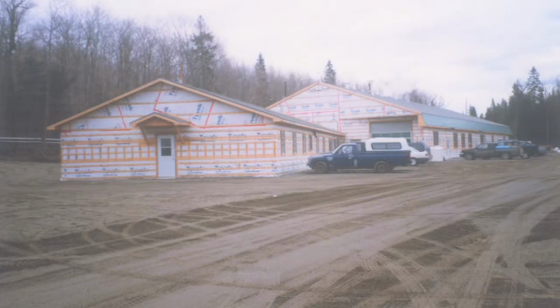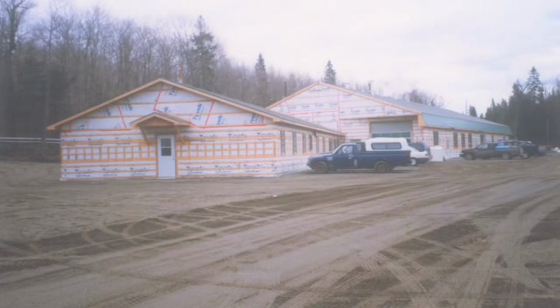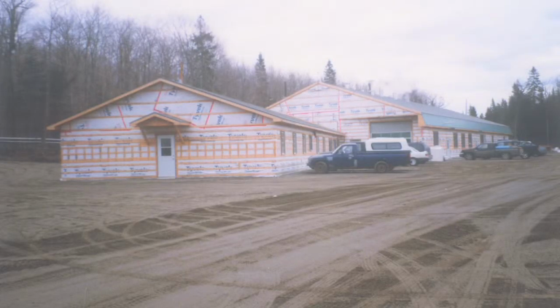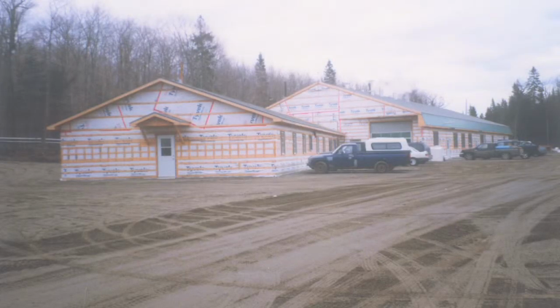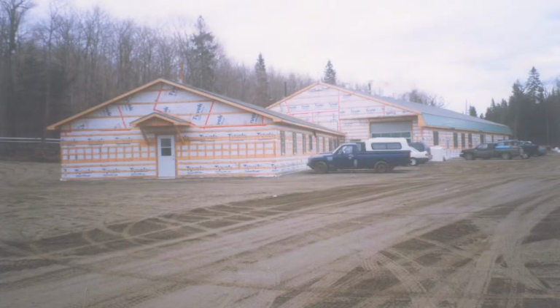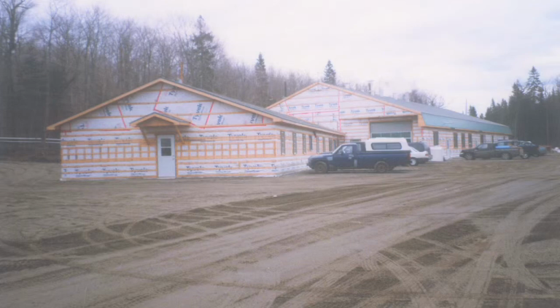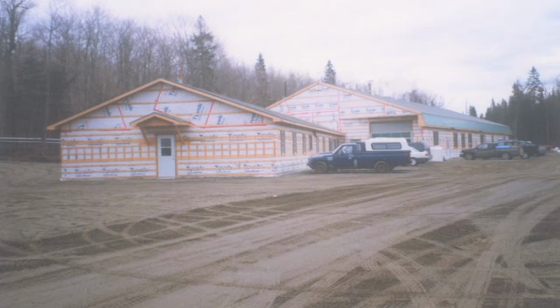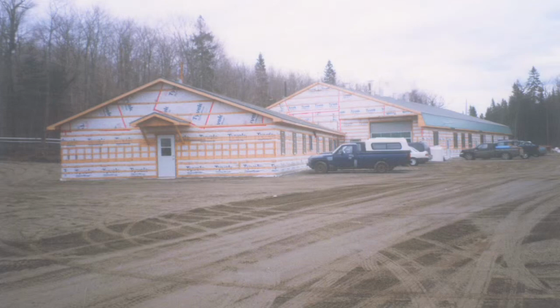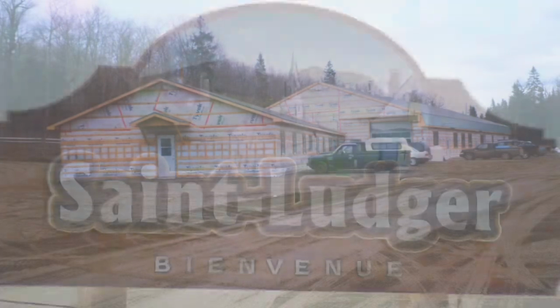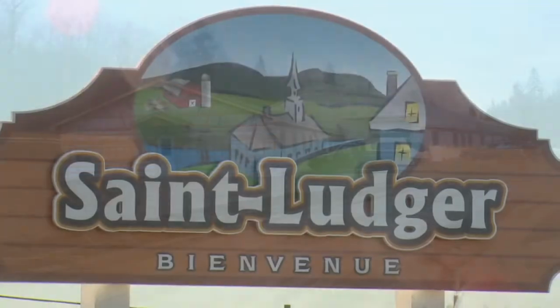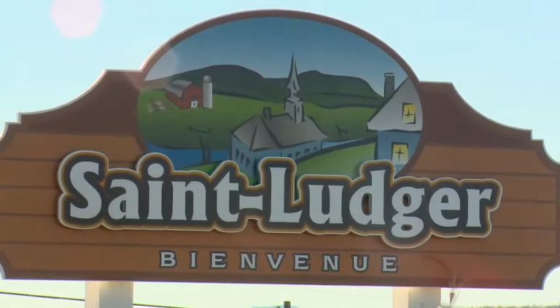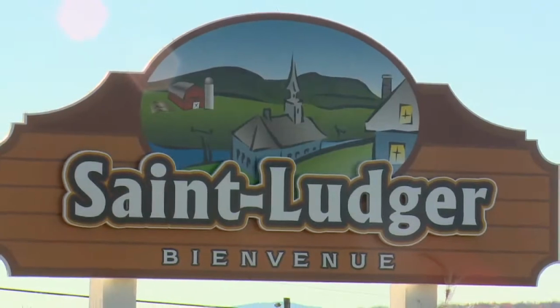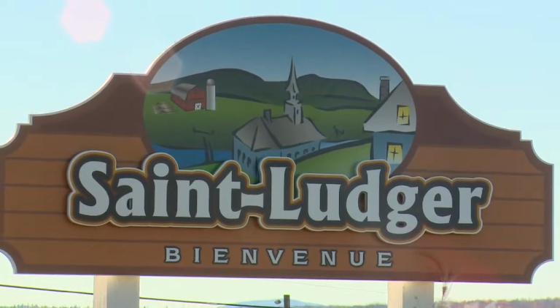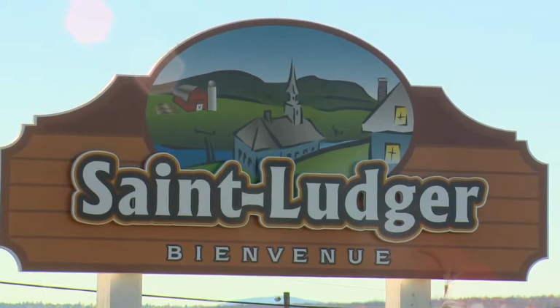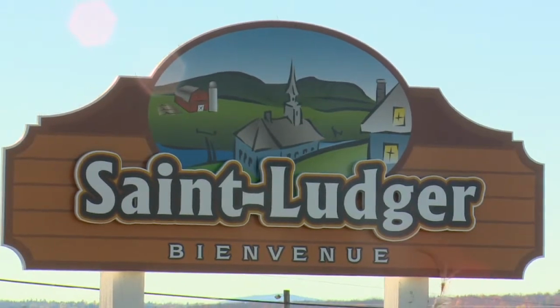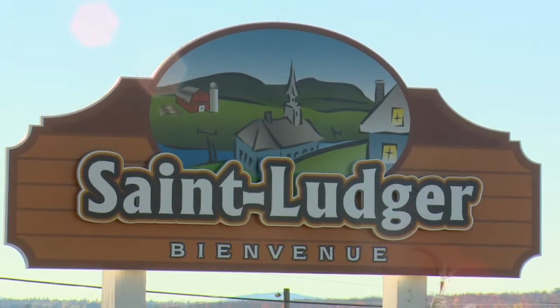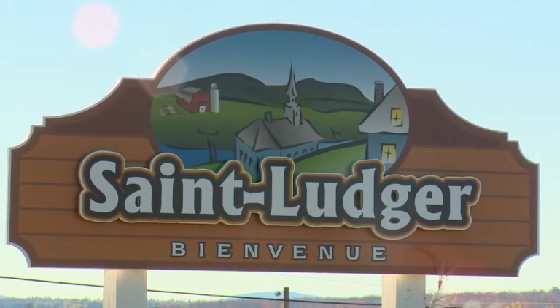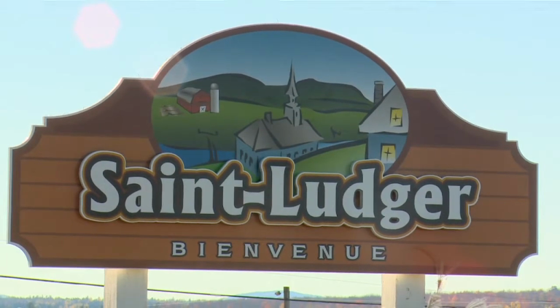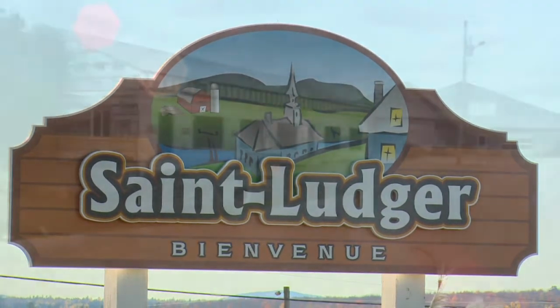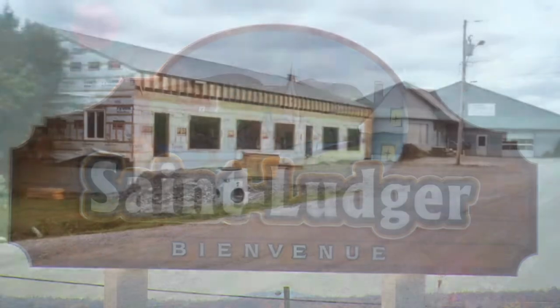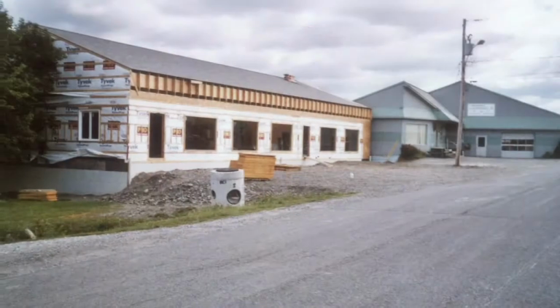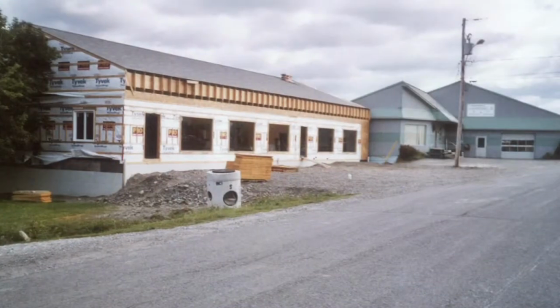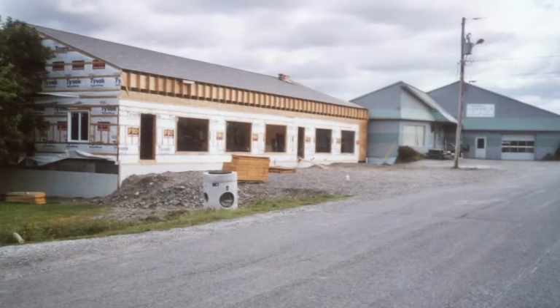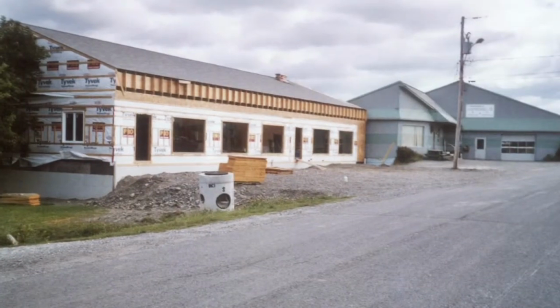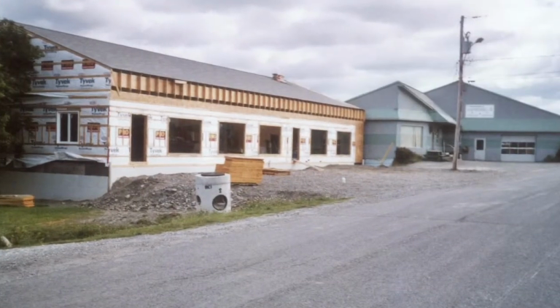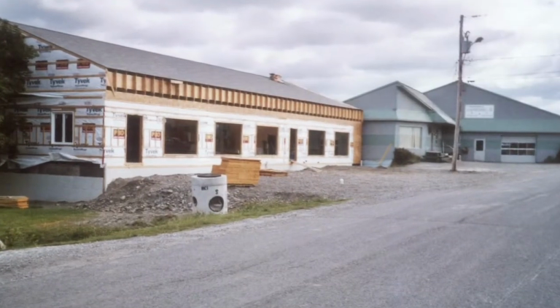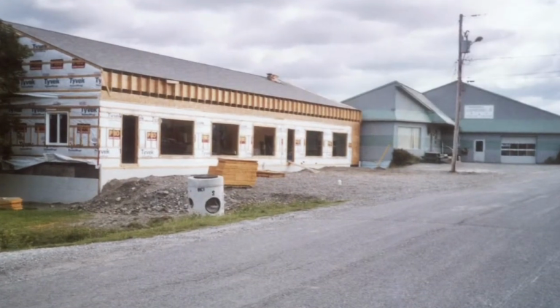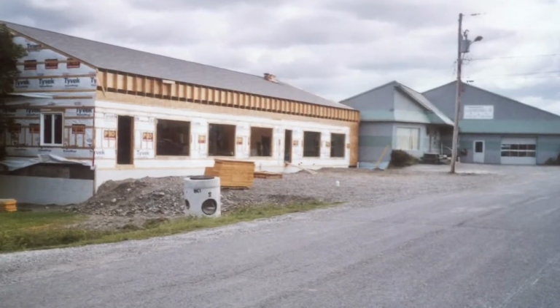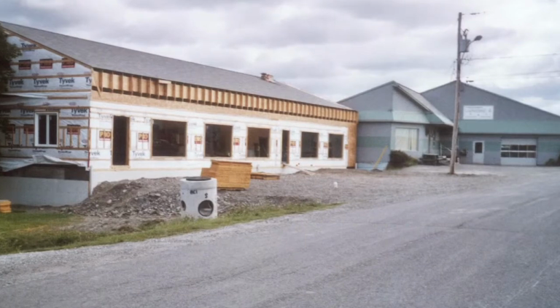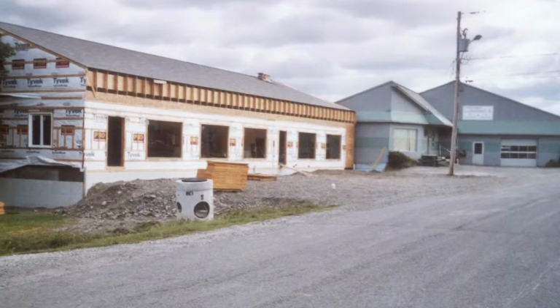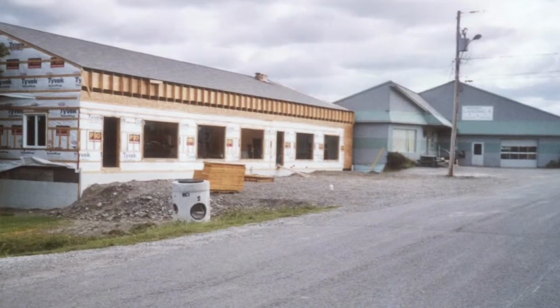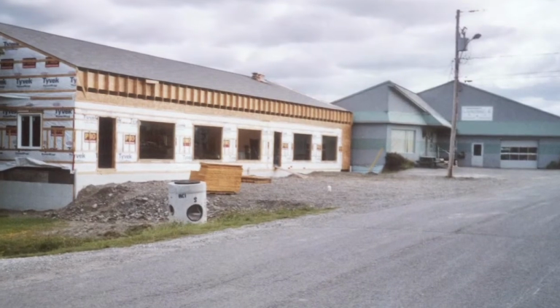In 1980, he built a plant in St. Luge, Quebec, which is still the main plant today, equipped with its updated machinery.